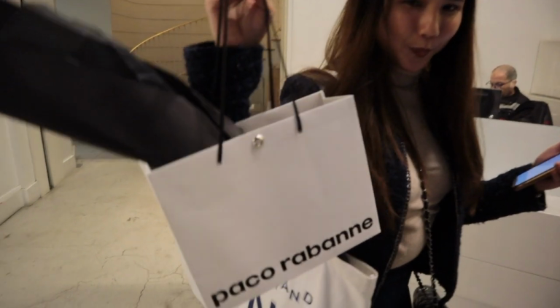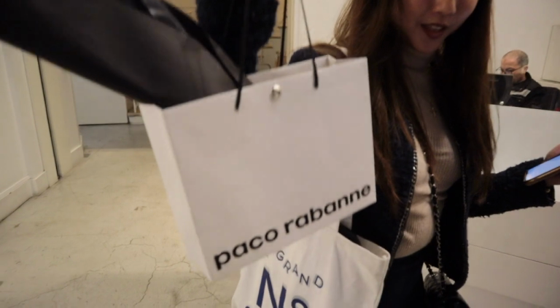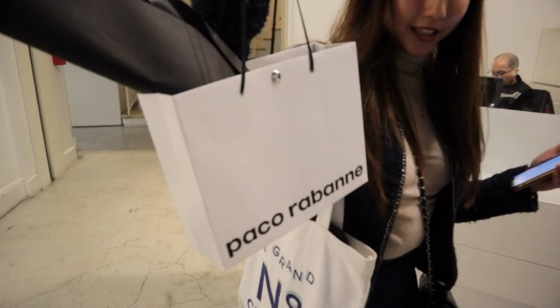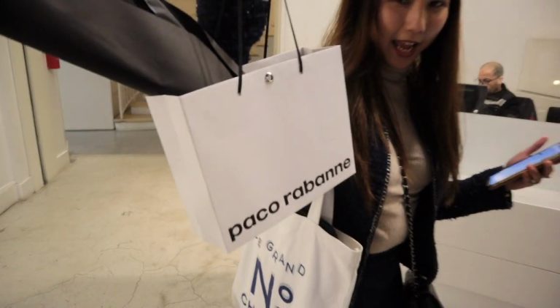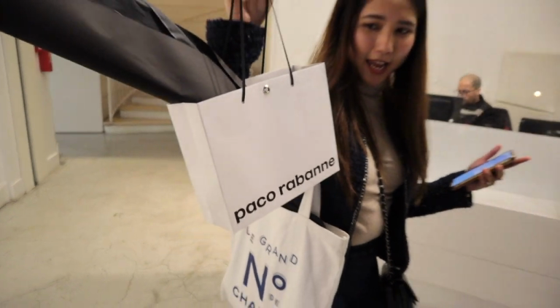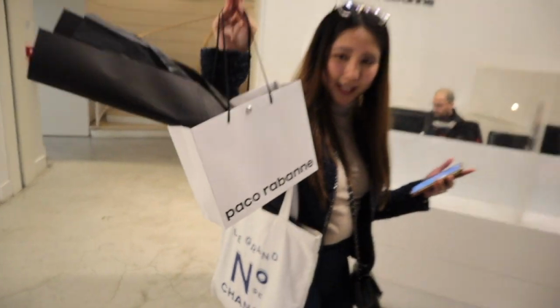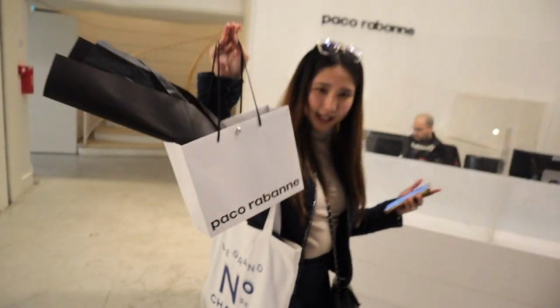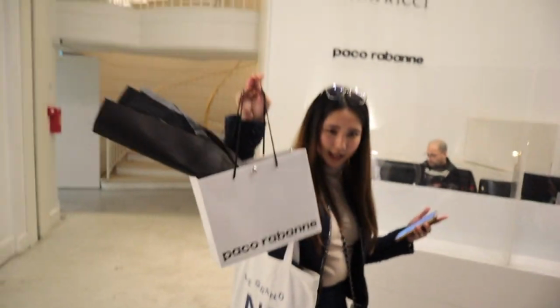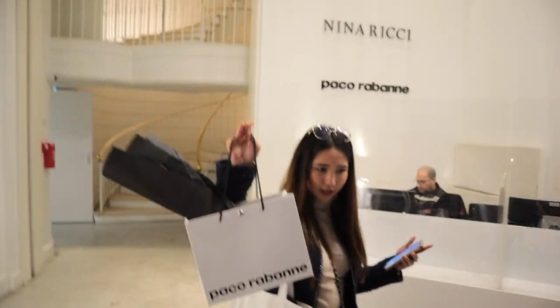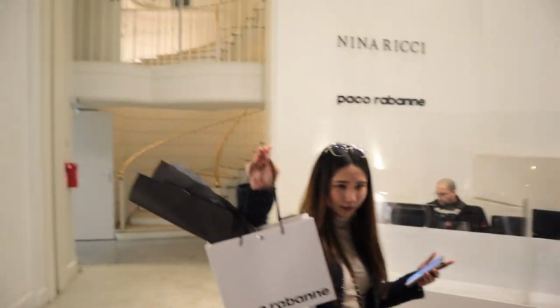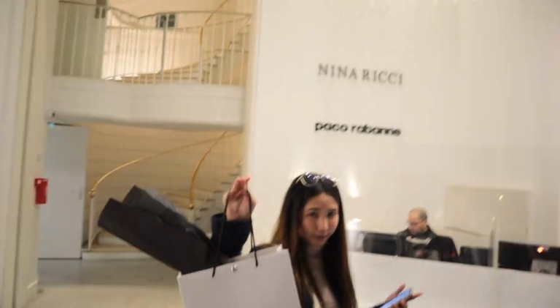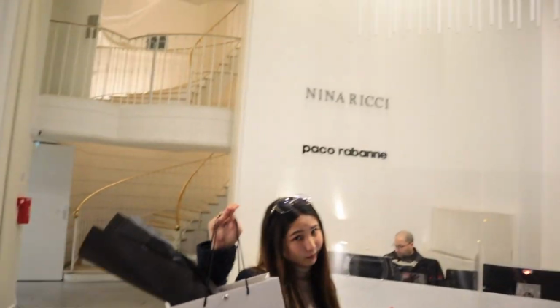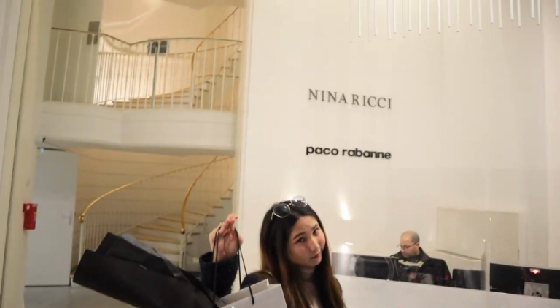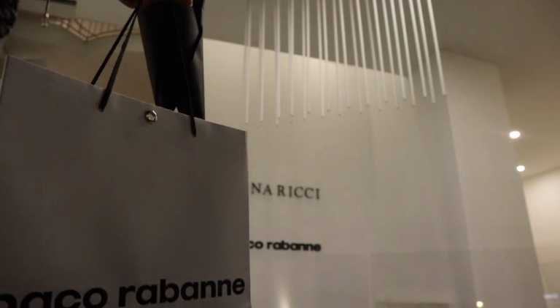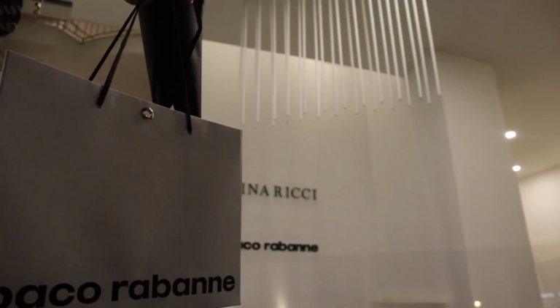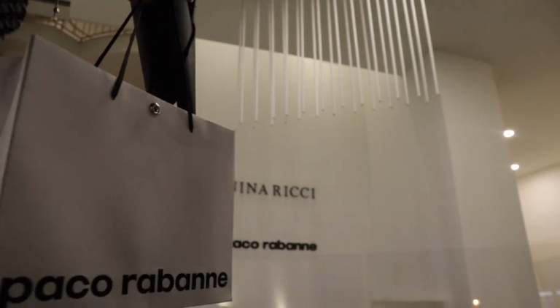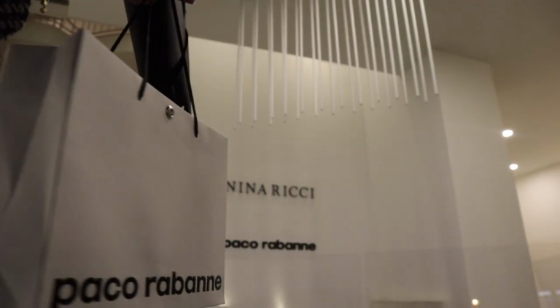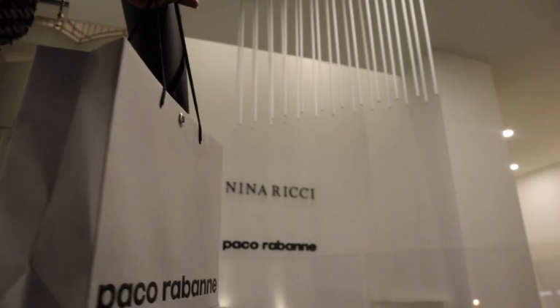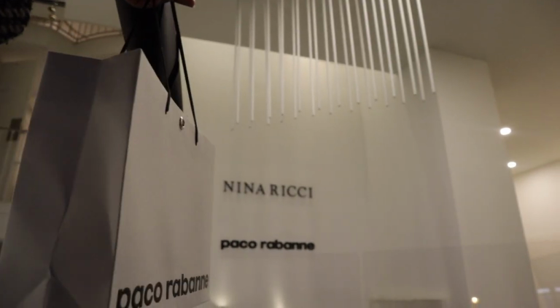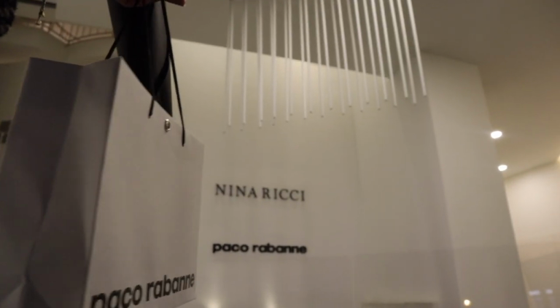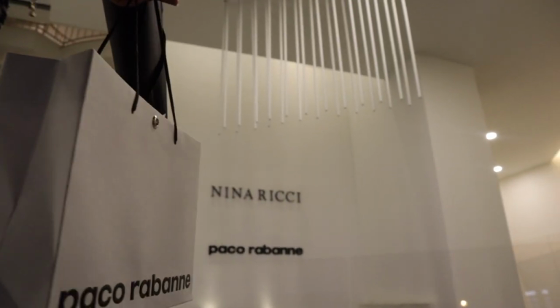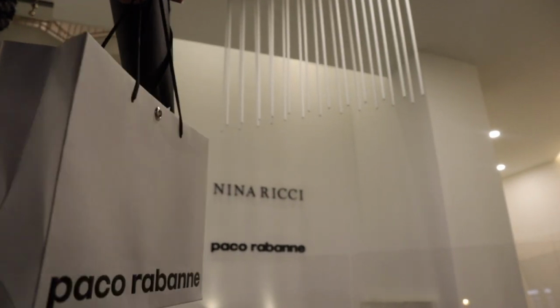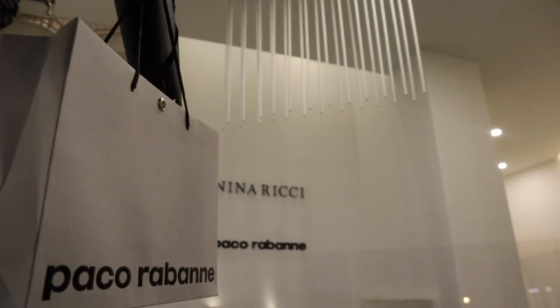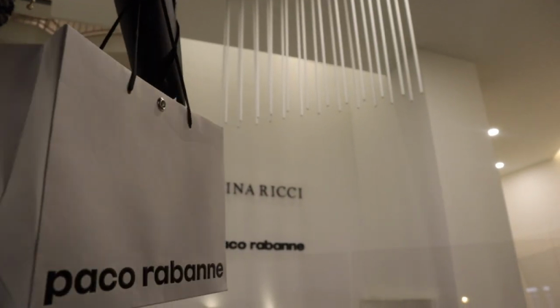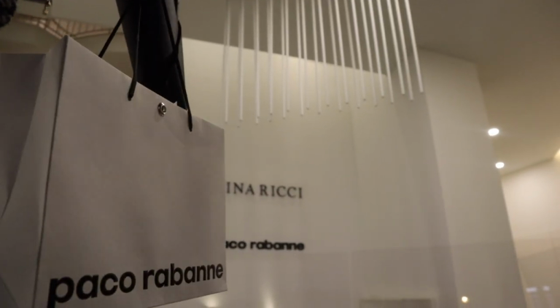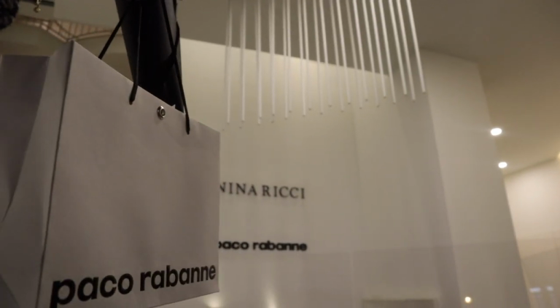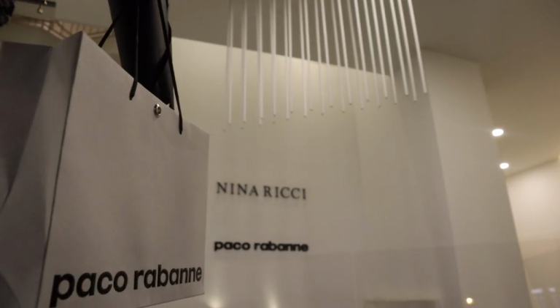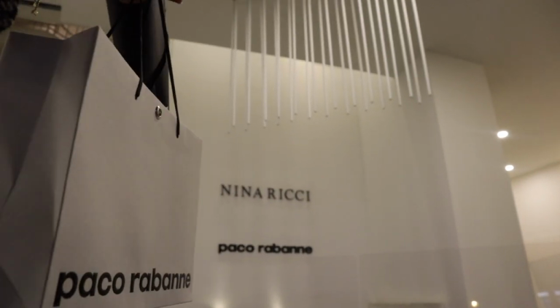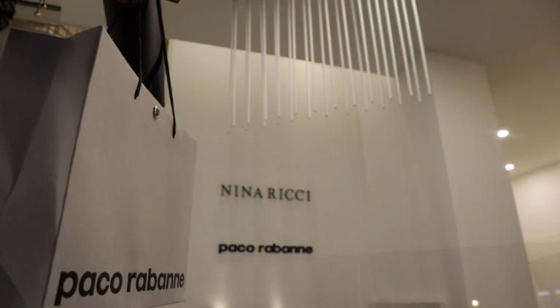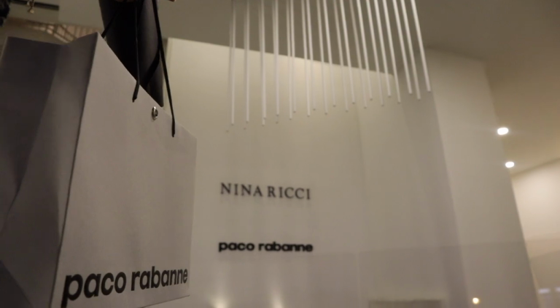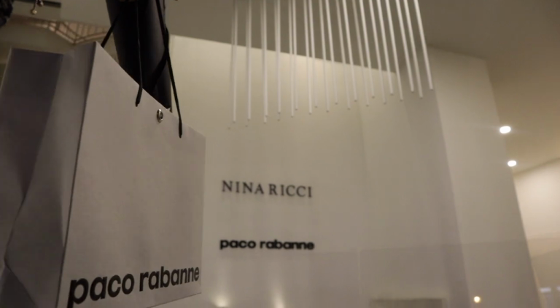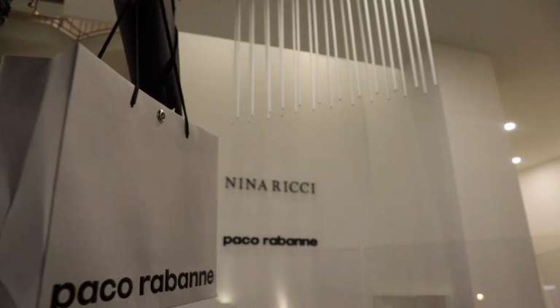And that was it! Please share, subscribe, and comment — all that good stuff — and I shall see you for the next video.